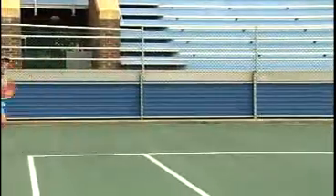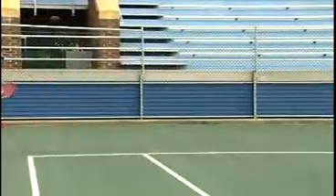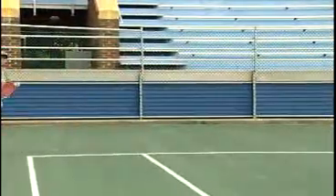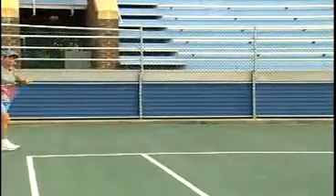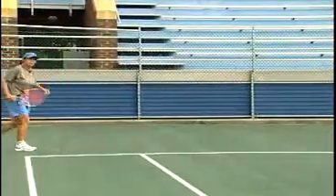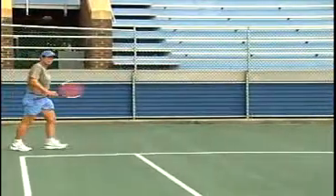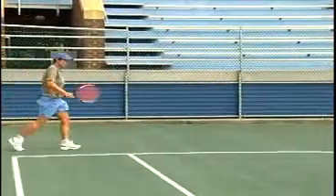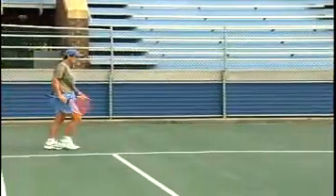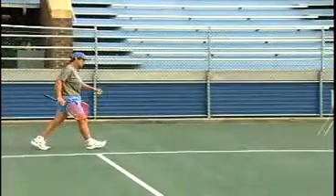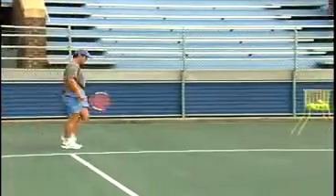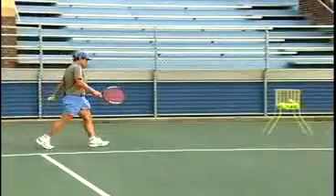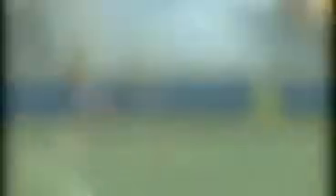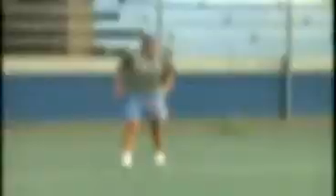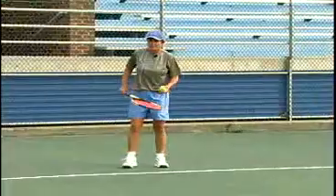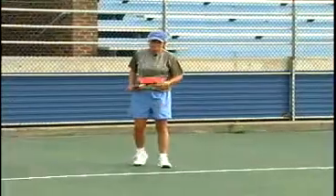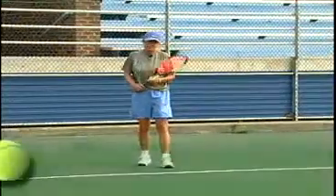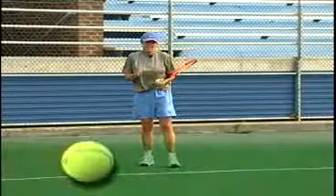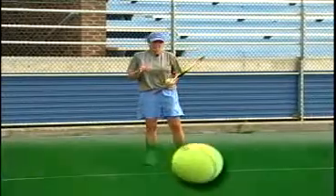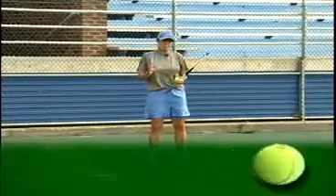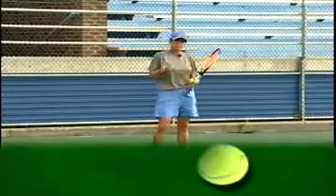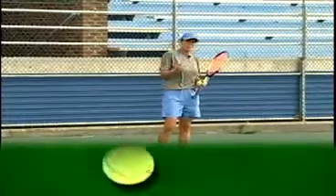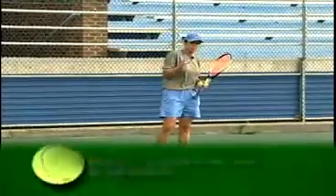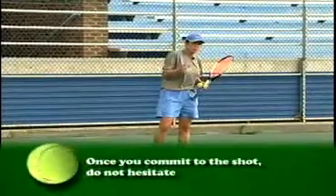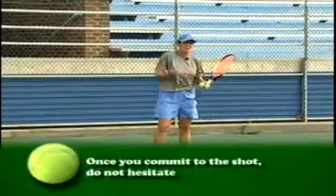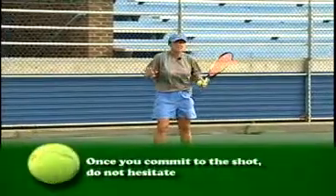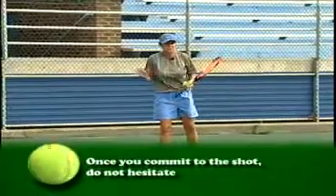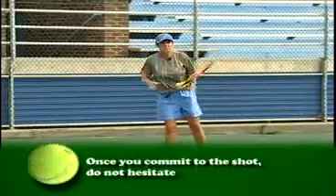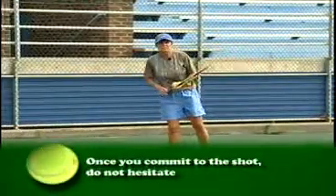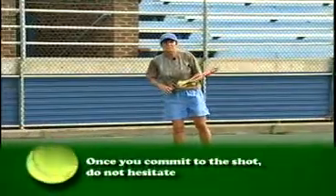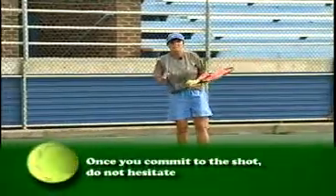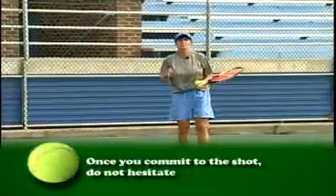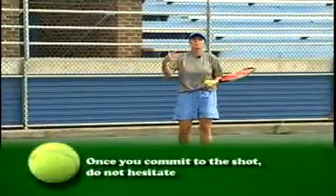There you go. Let's try a couple more. There is no hesitation. Once you decide to do a passing shot, no hesitation on the court.